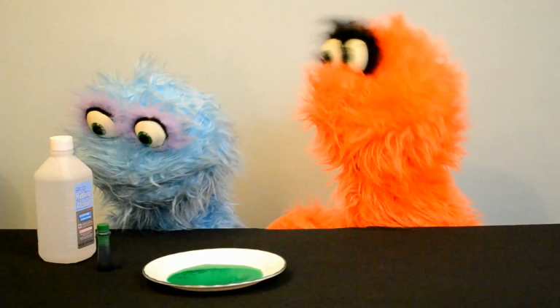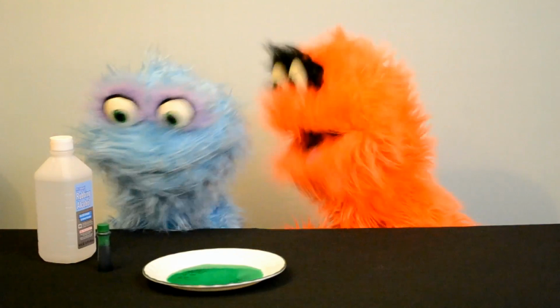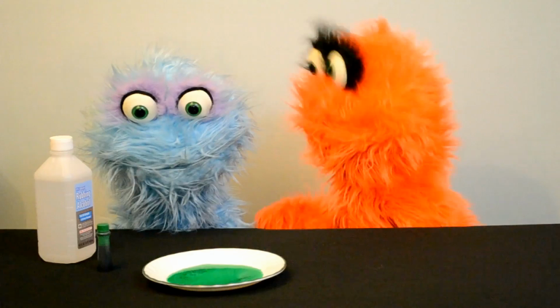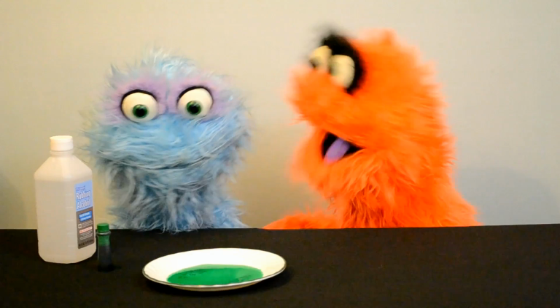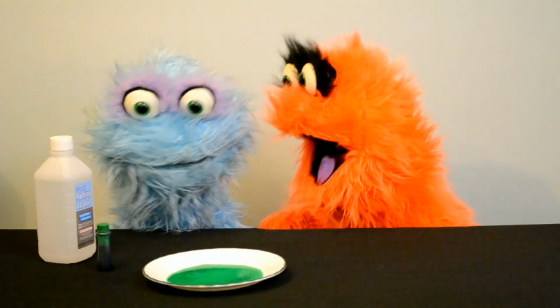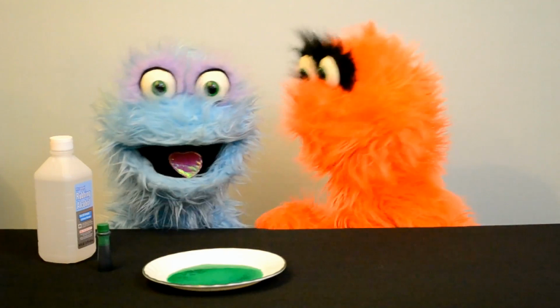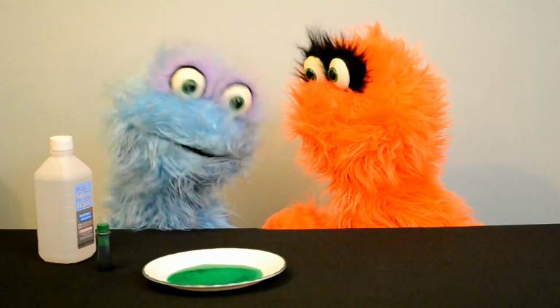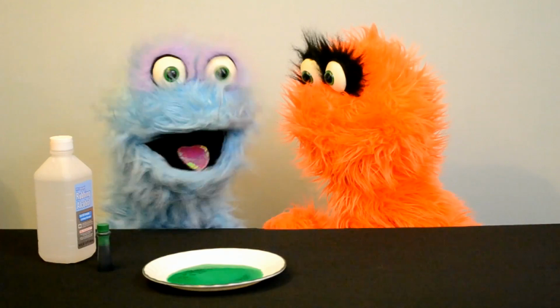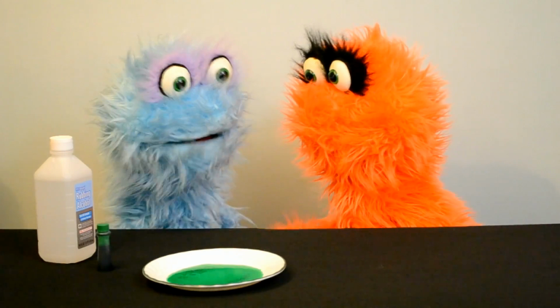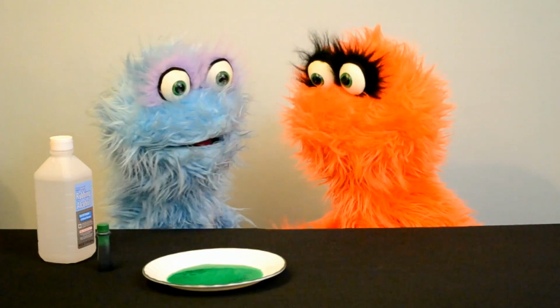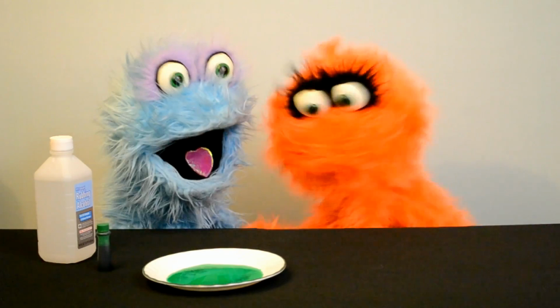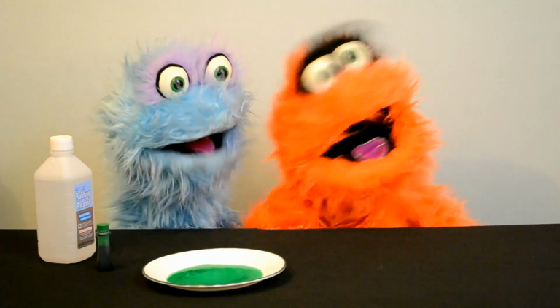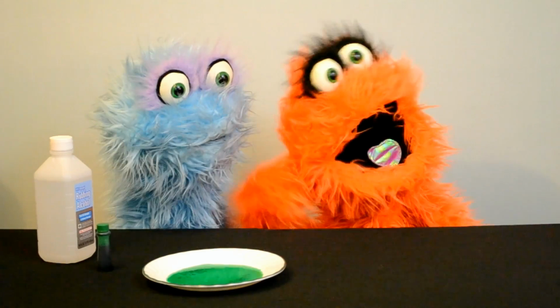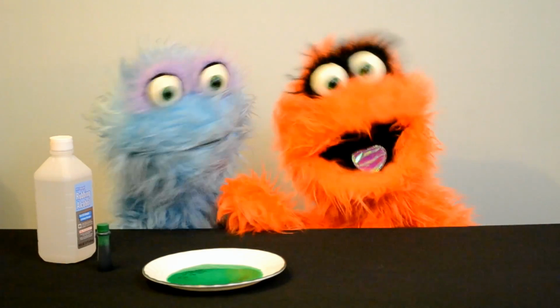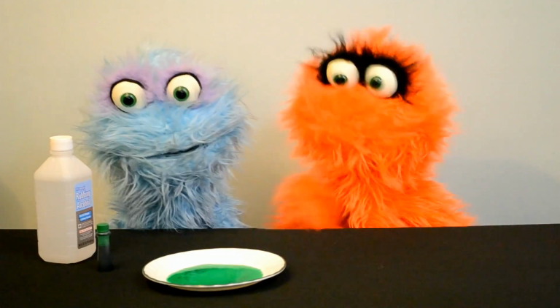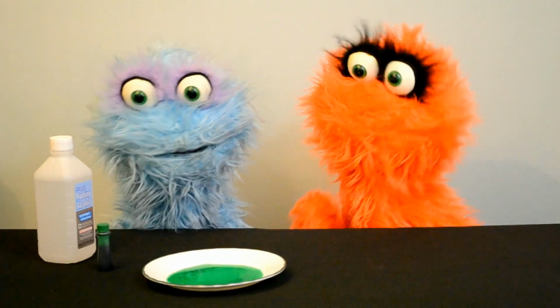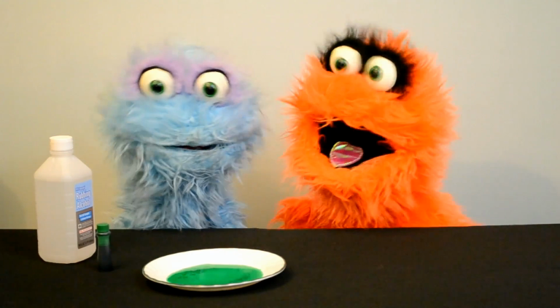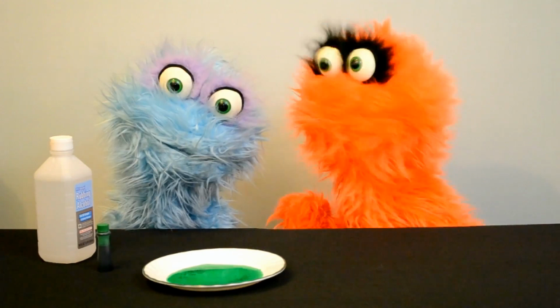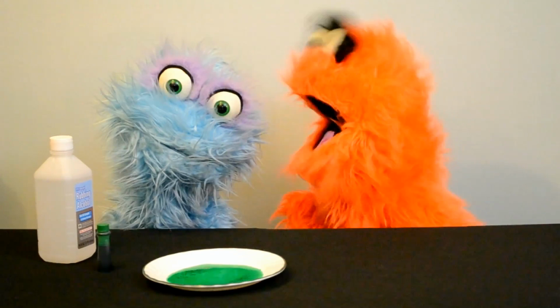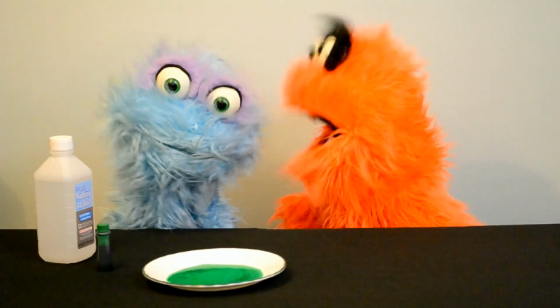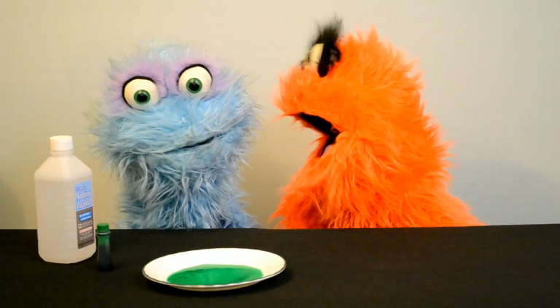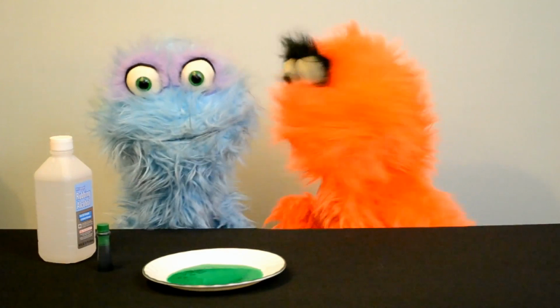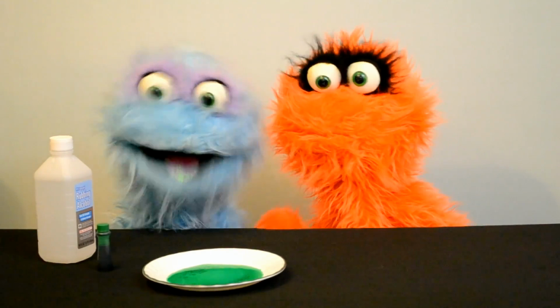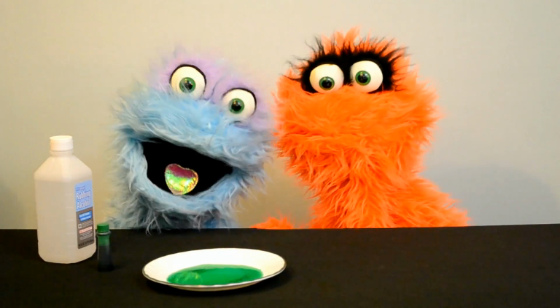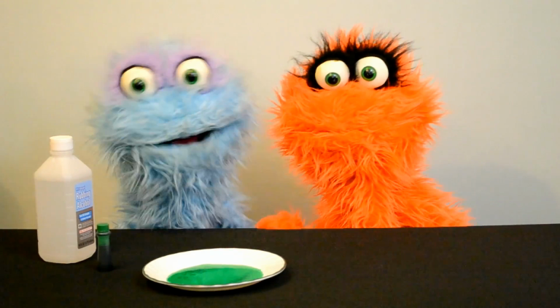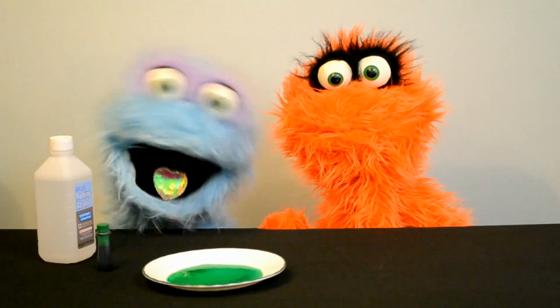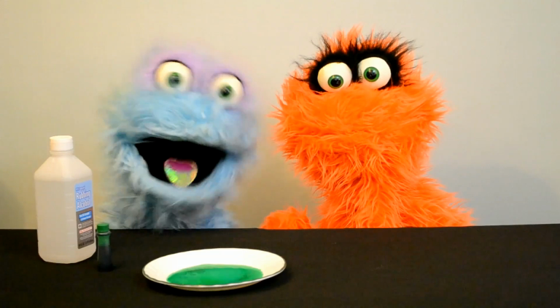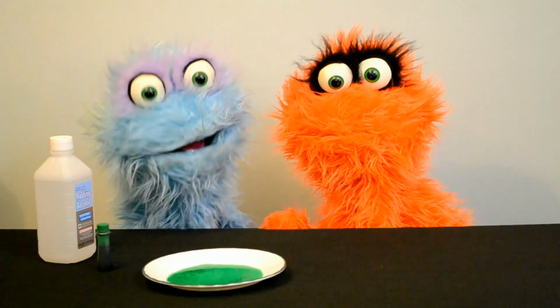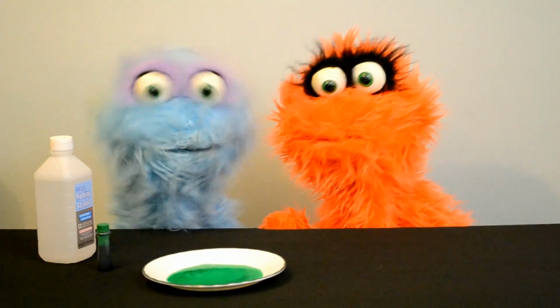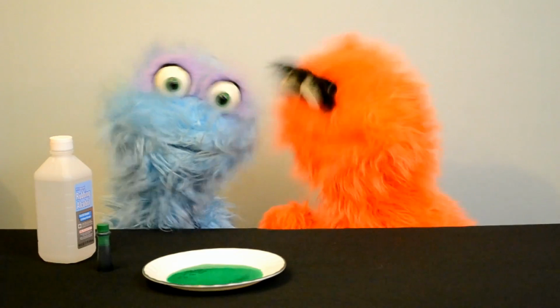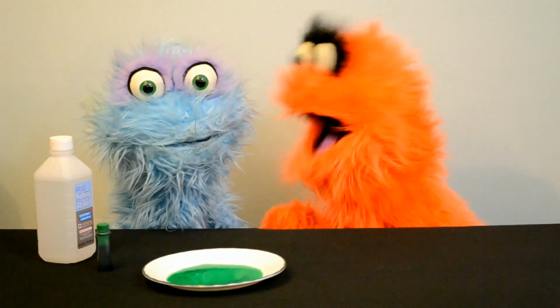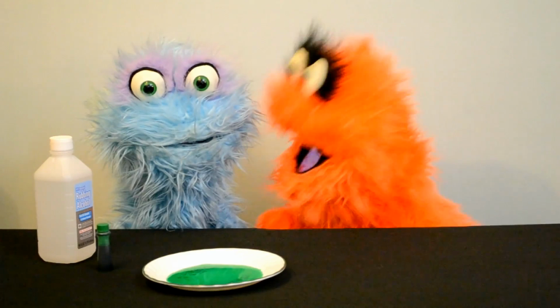Hey, Ollie. Oh, hi, Rusty. Hey, kids. Look, it's Ollie. Hi, kids. Hey, Ollie.